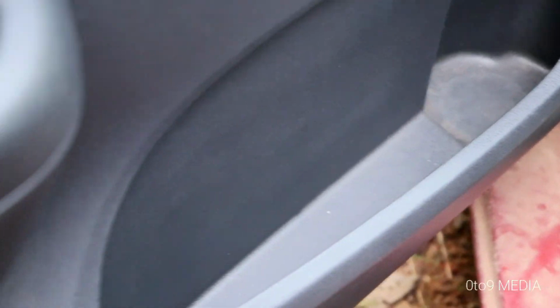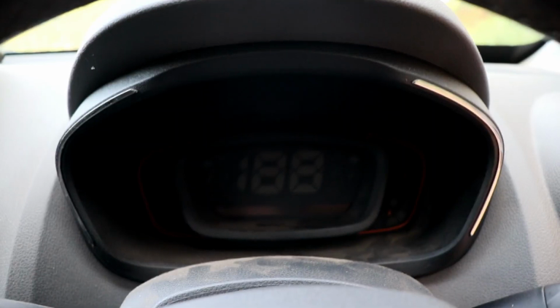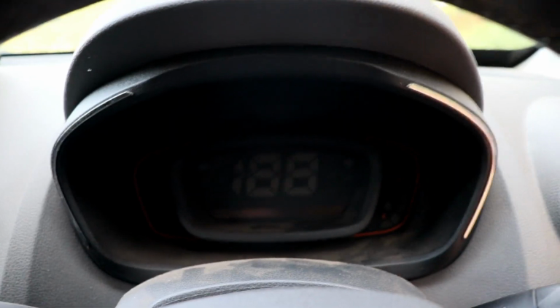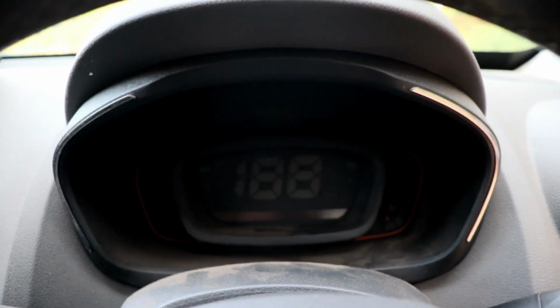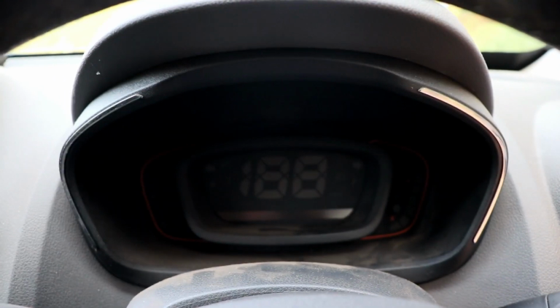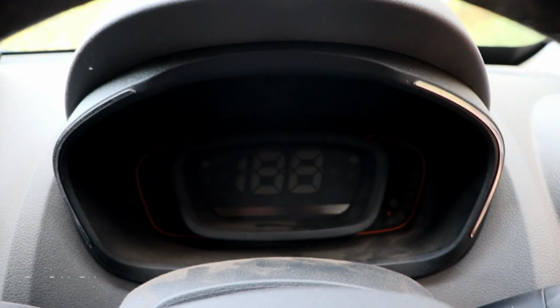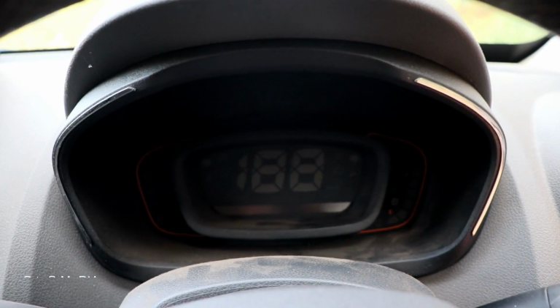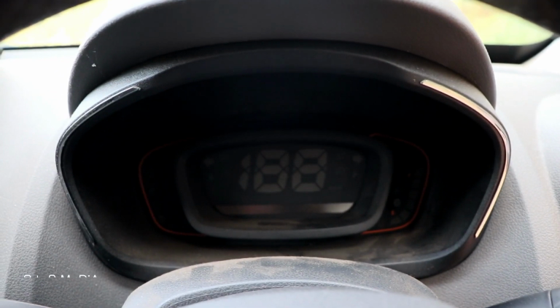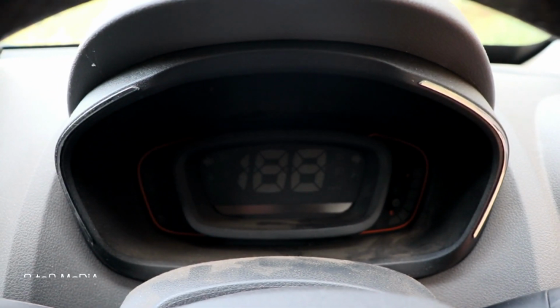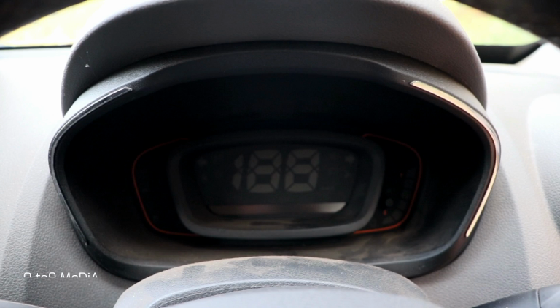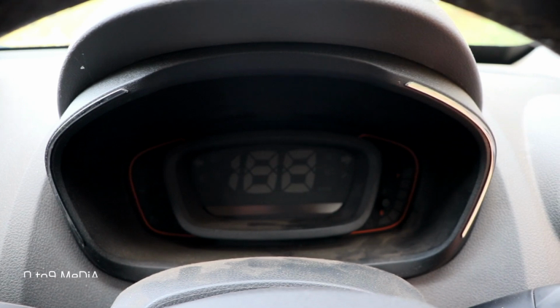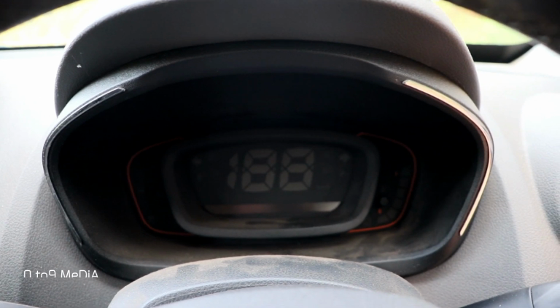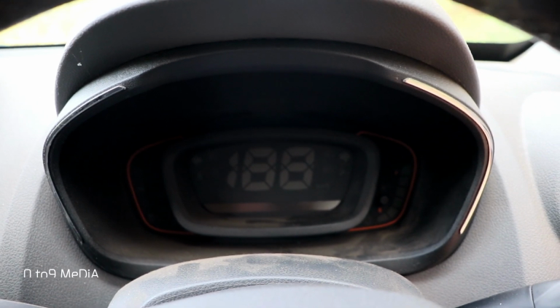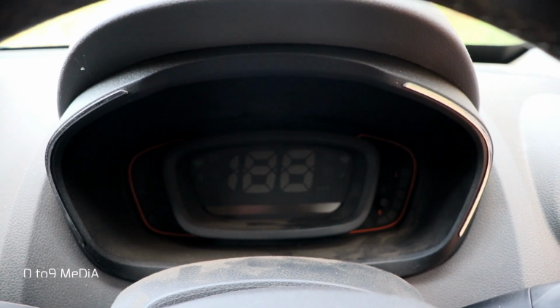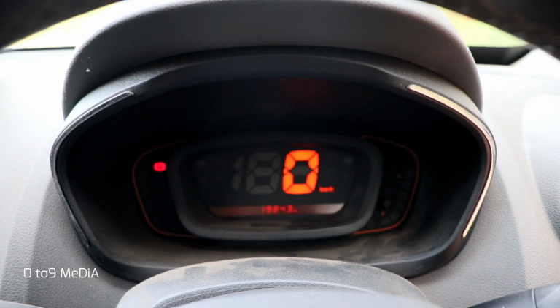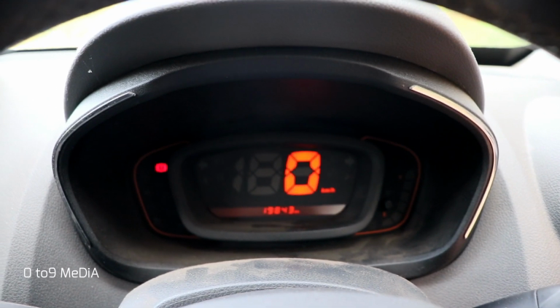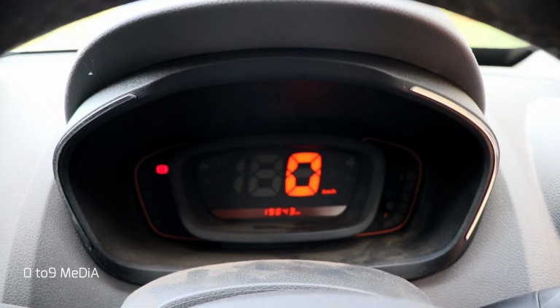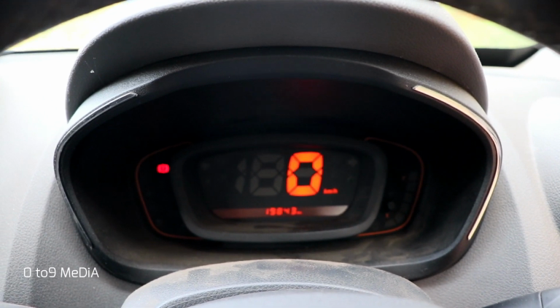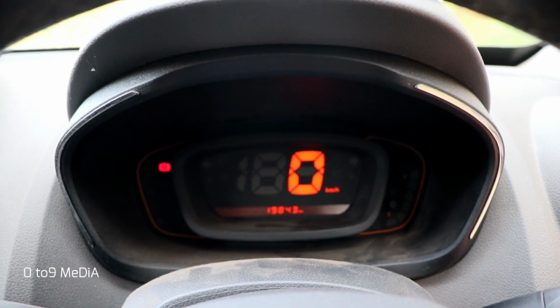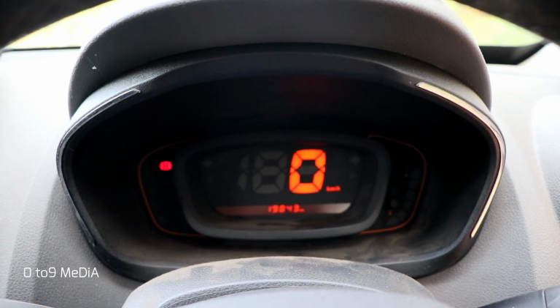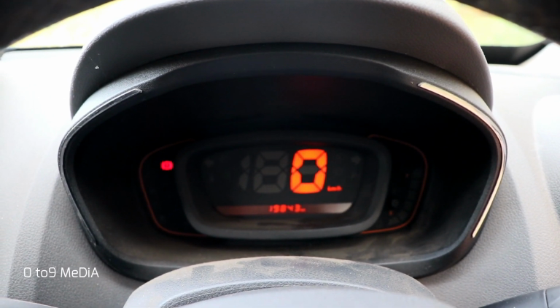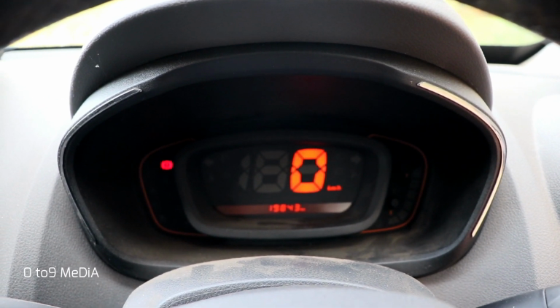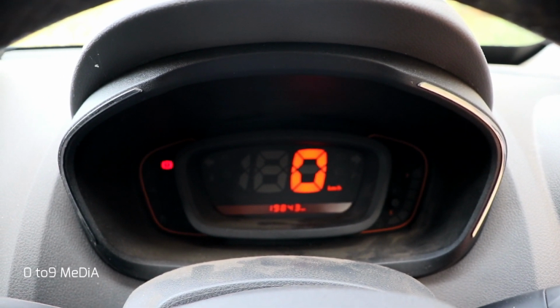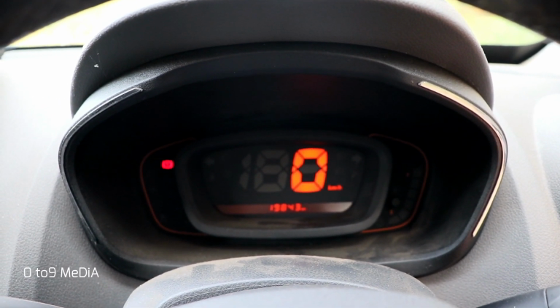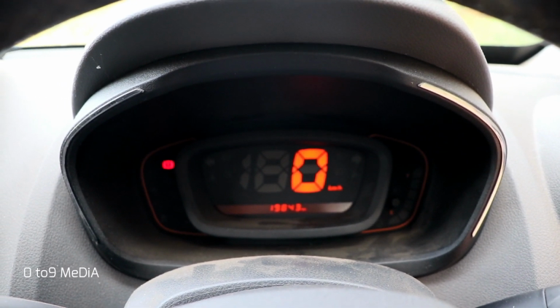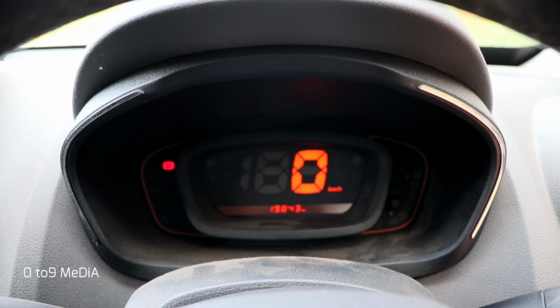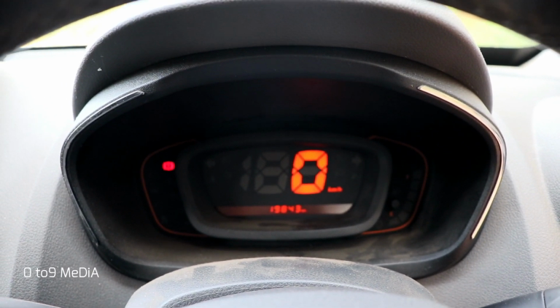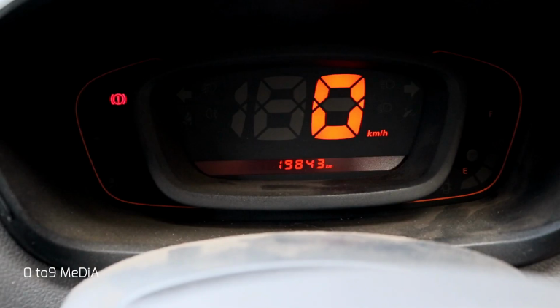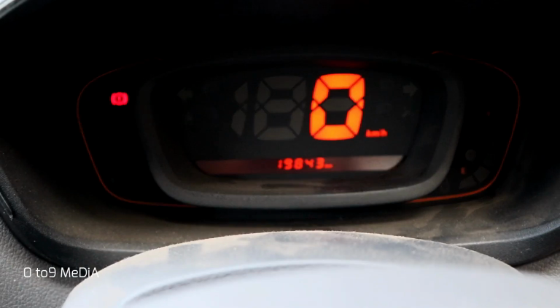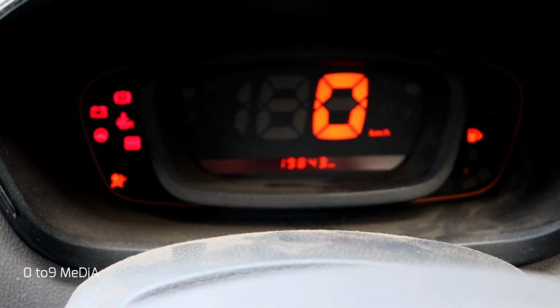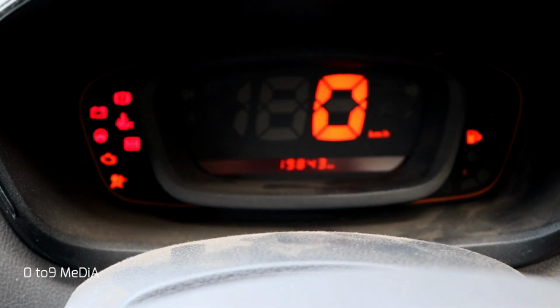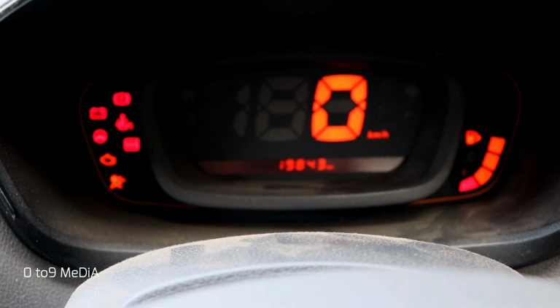The digital instrument cluster is easy to read and provides tons of information.